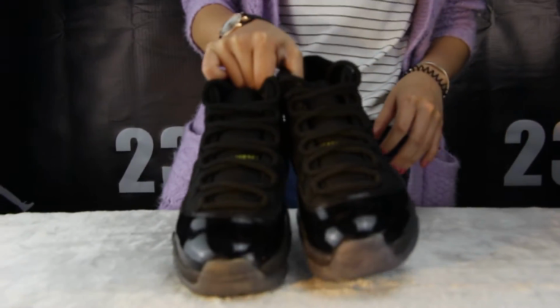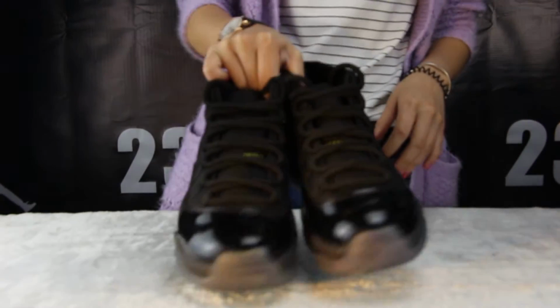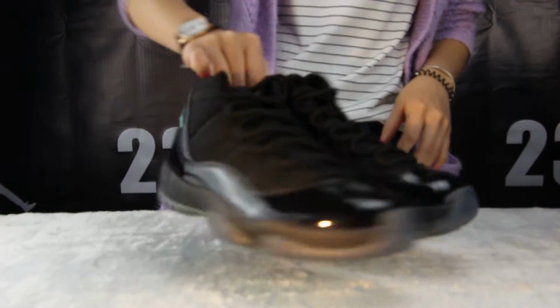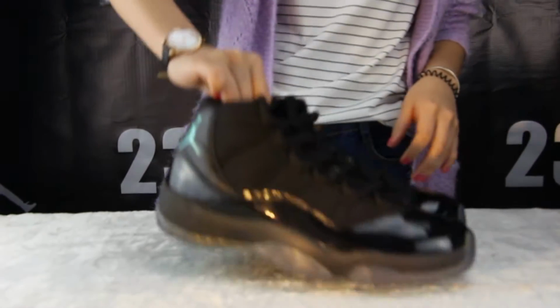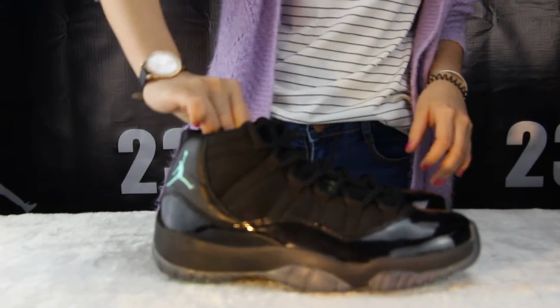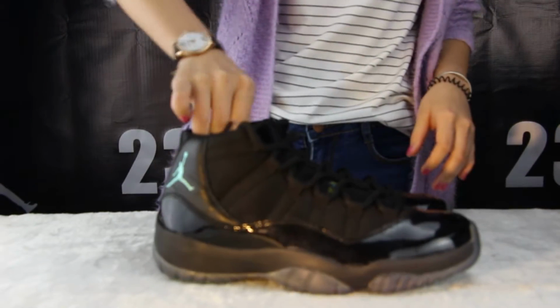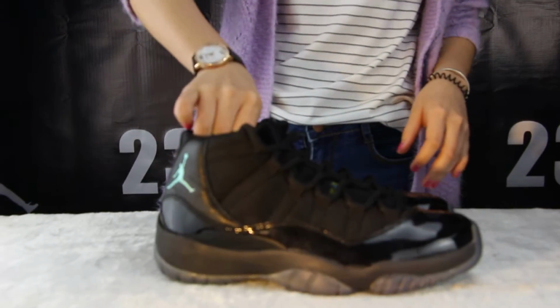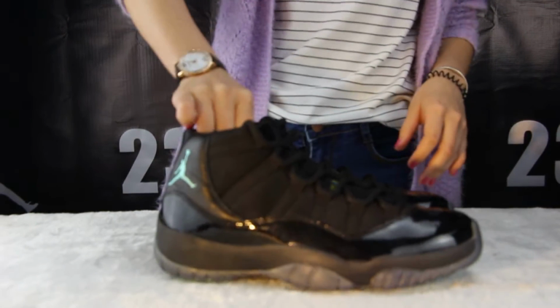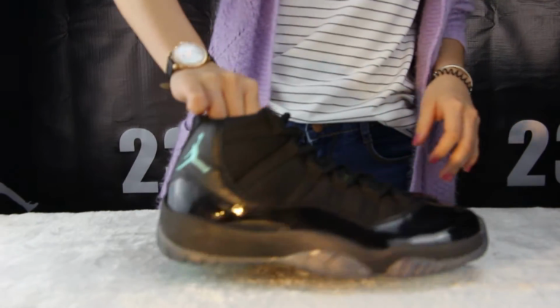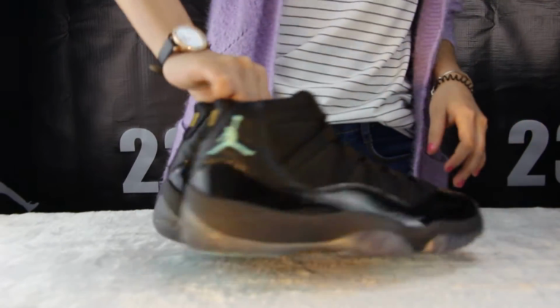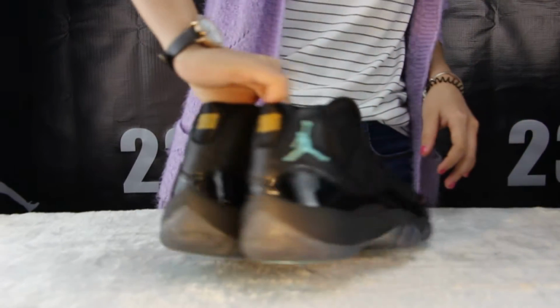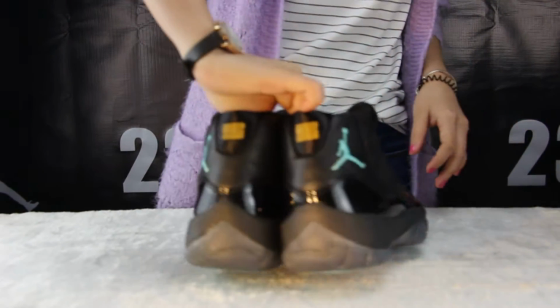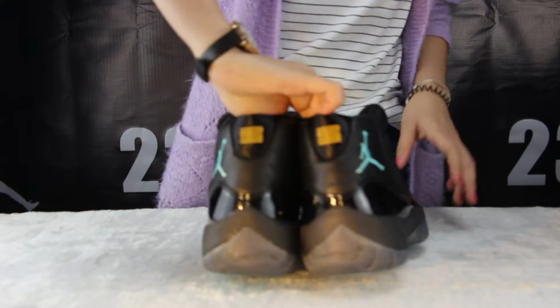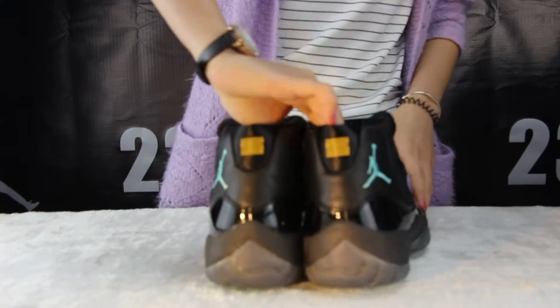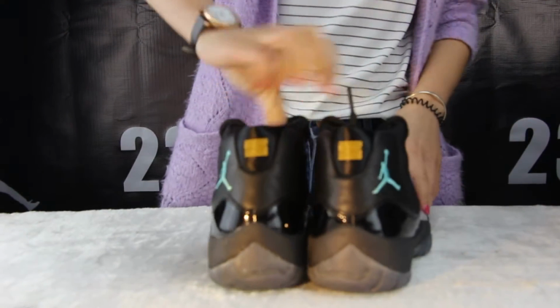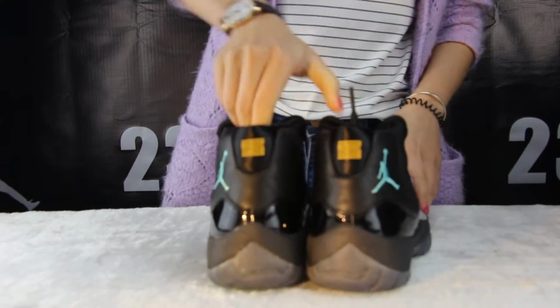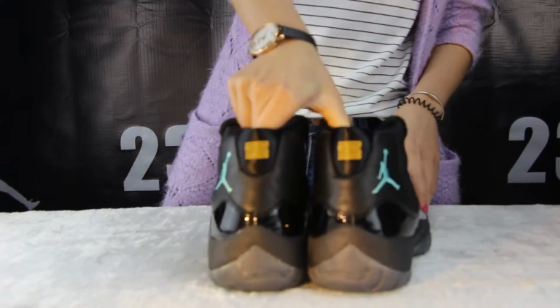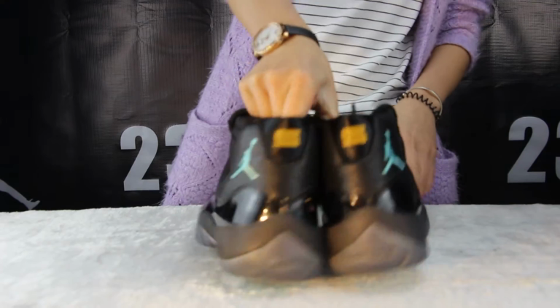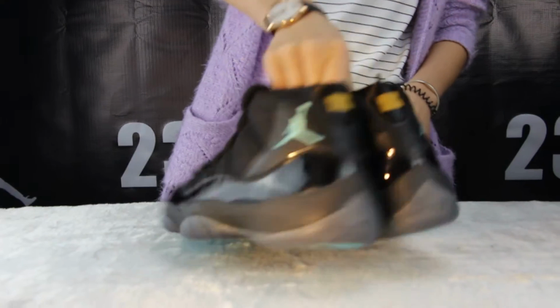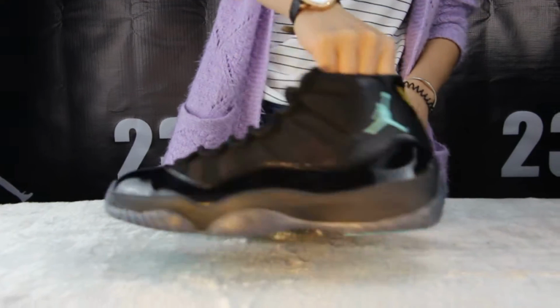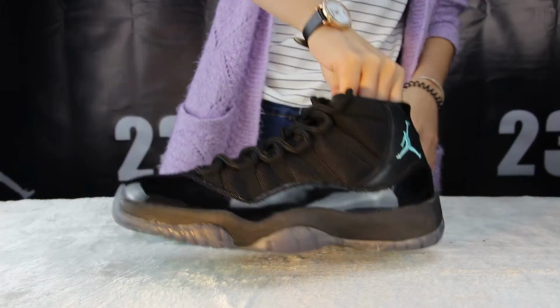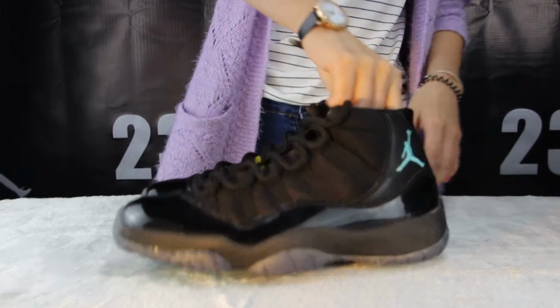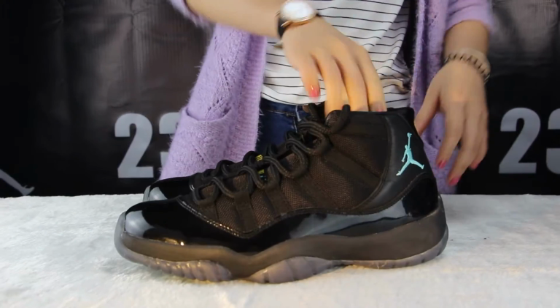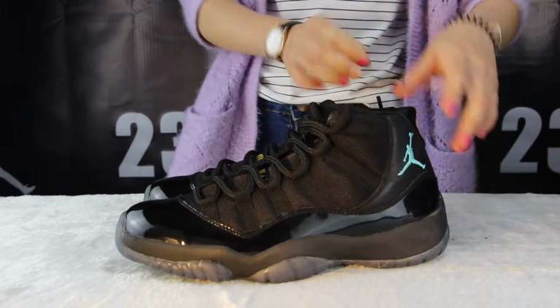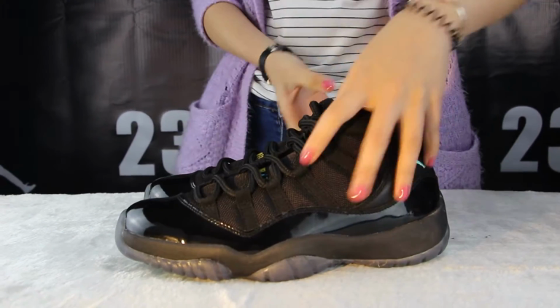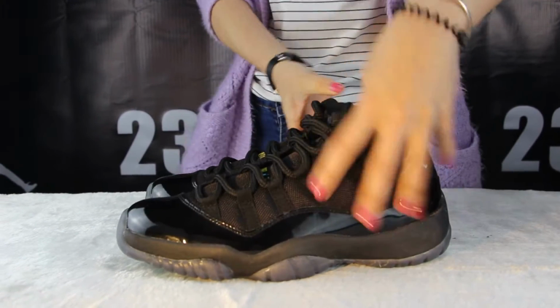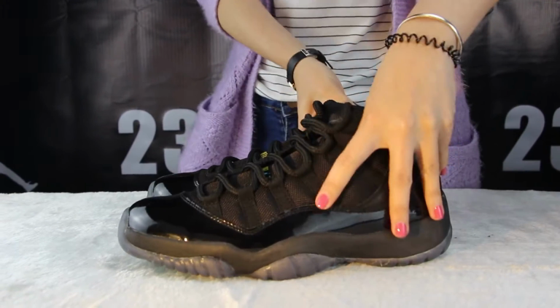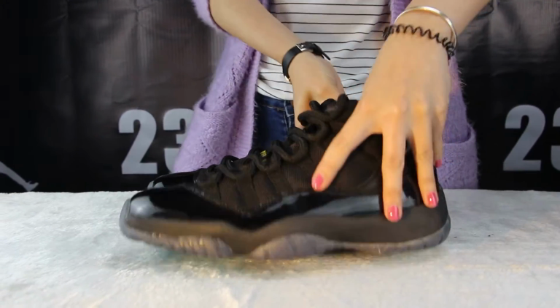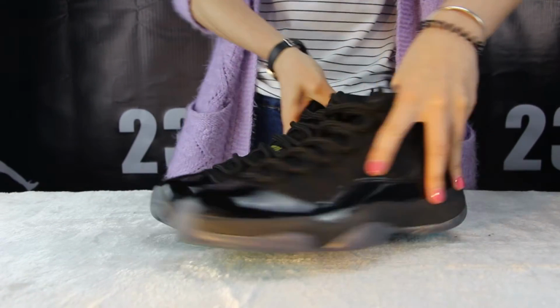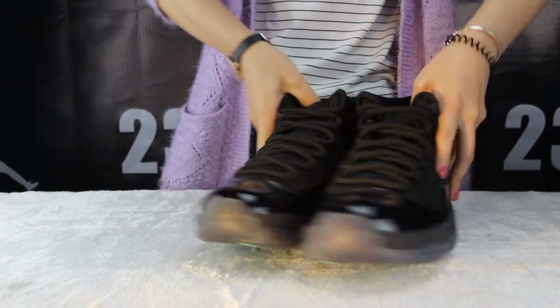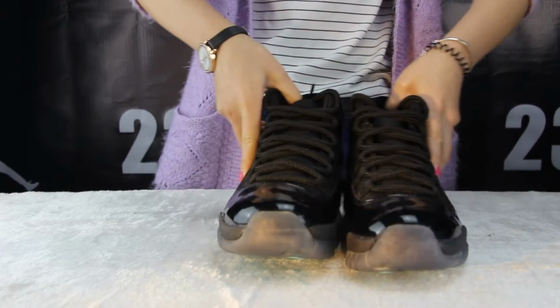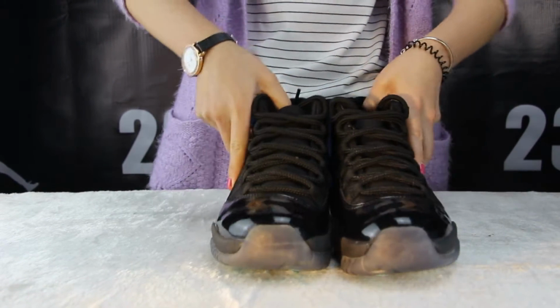The front, side, back here, the other side. The suit is so cool.